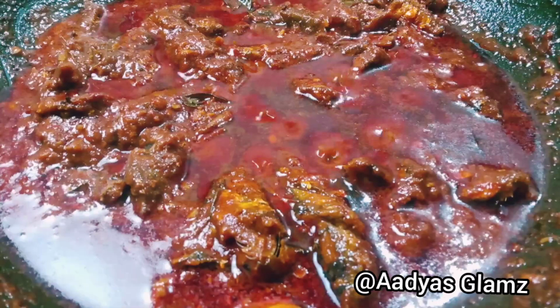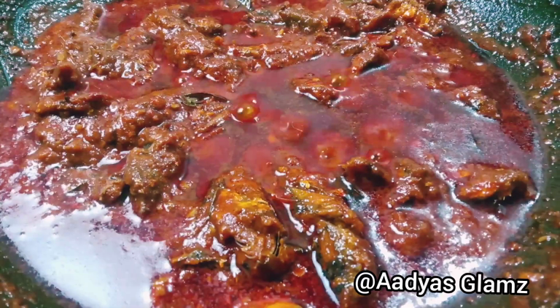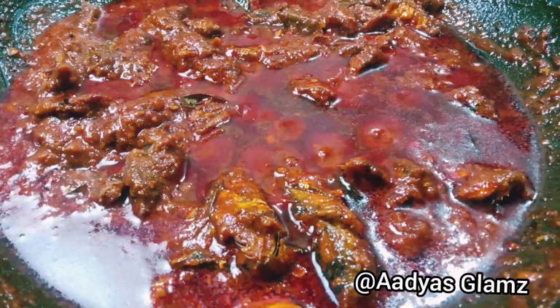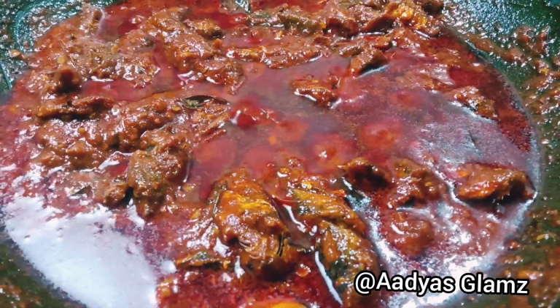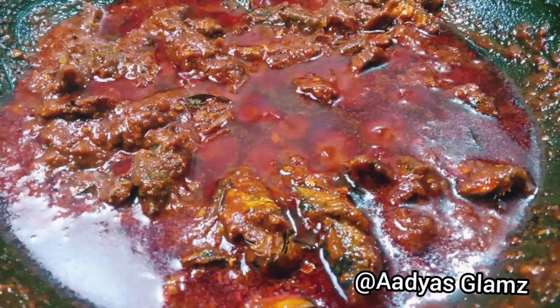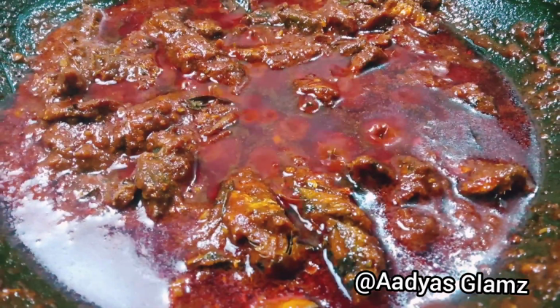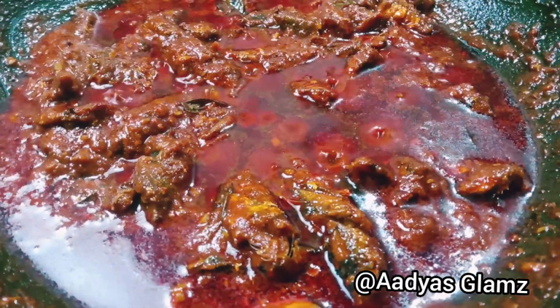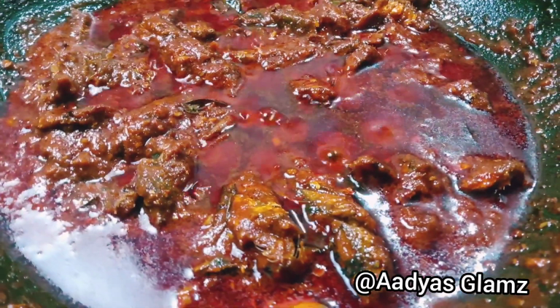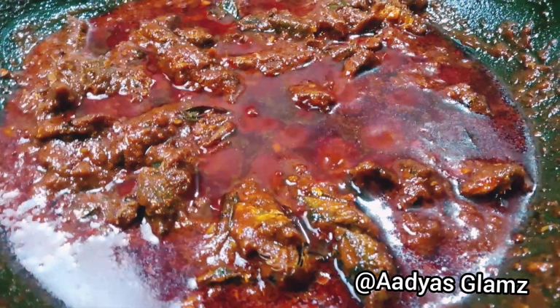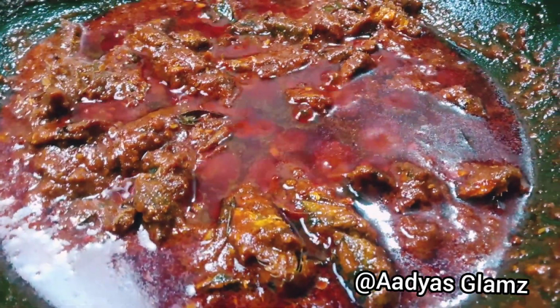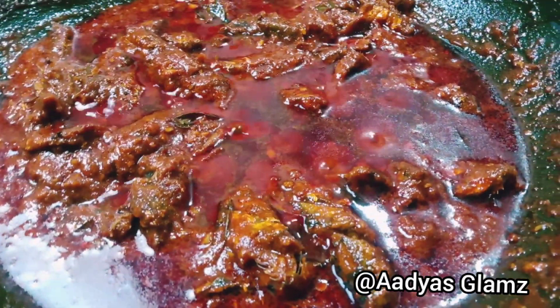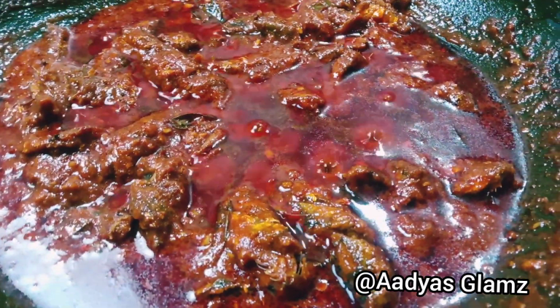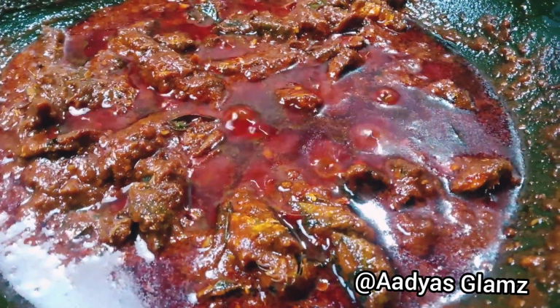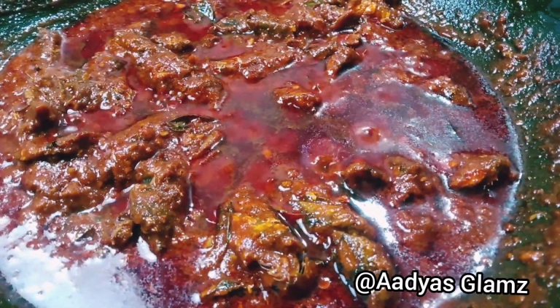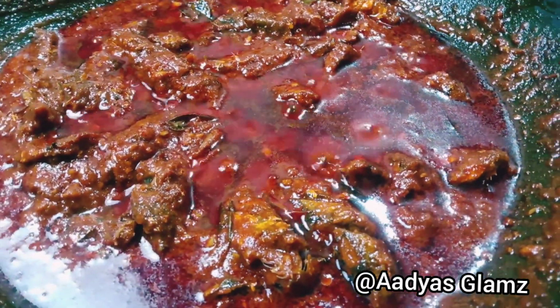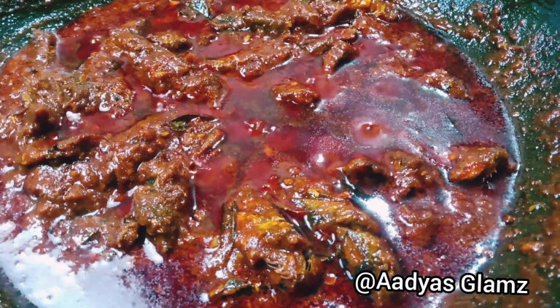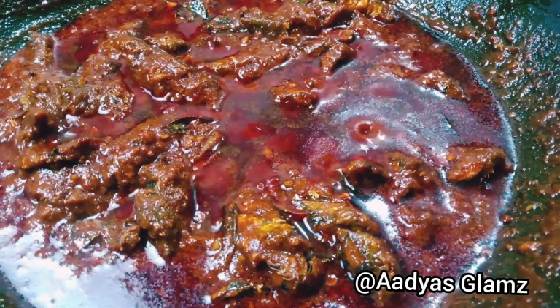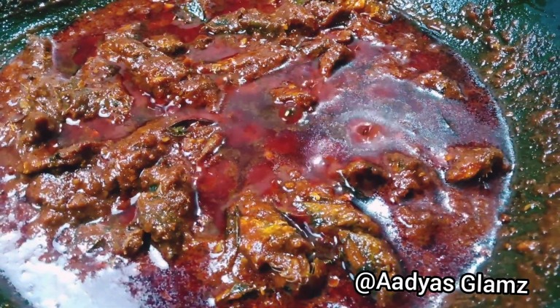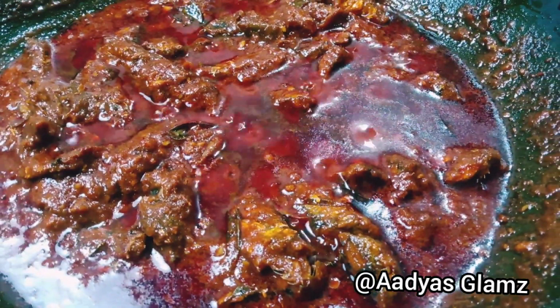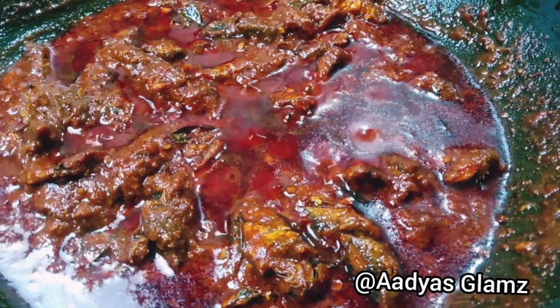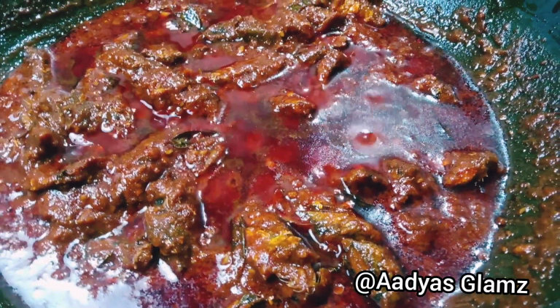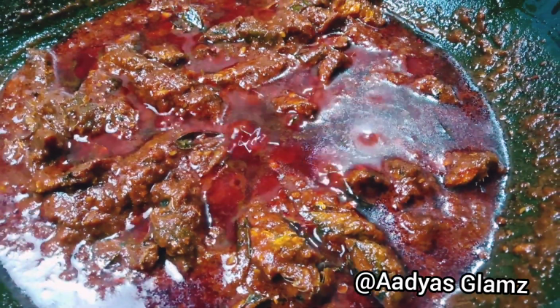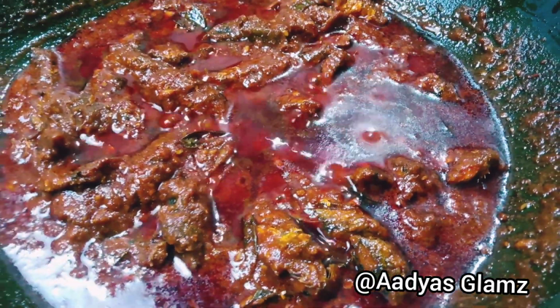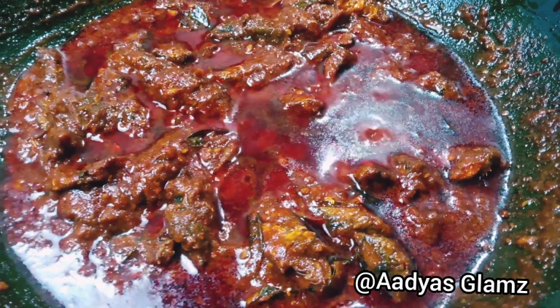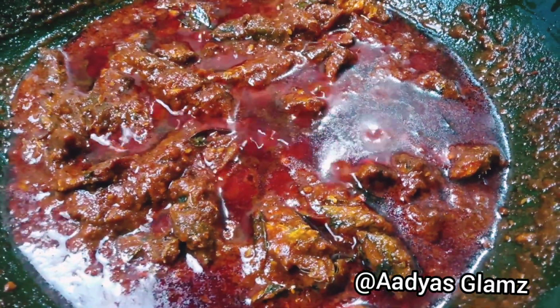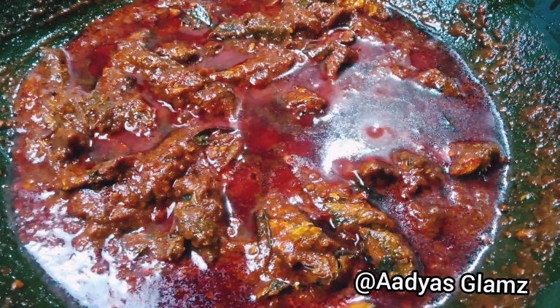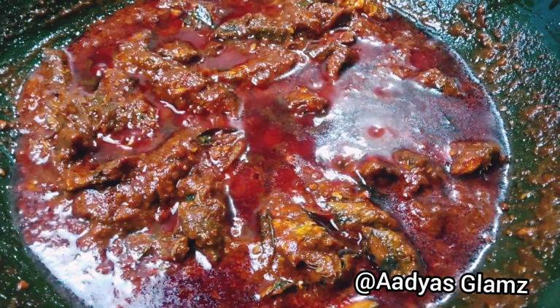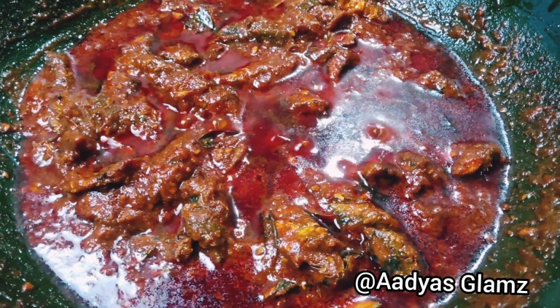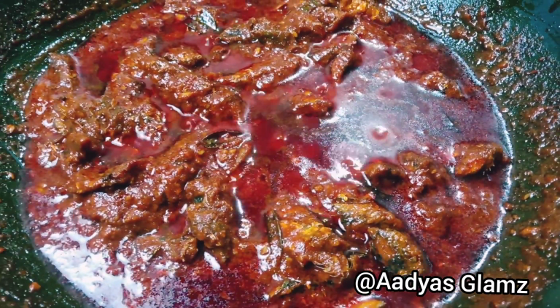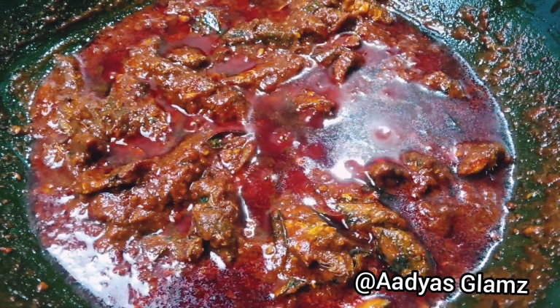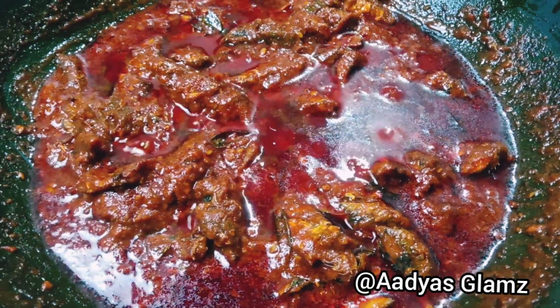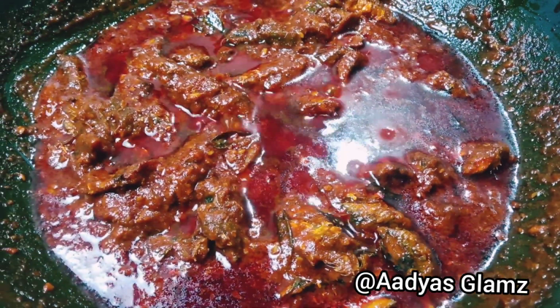Hello everyone. This is our video with a recipe for cheese and kale.